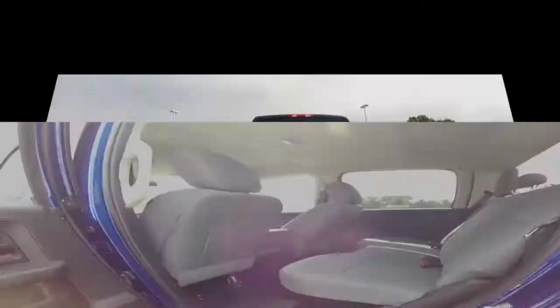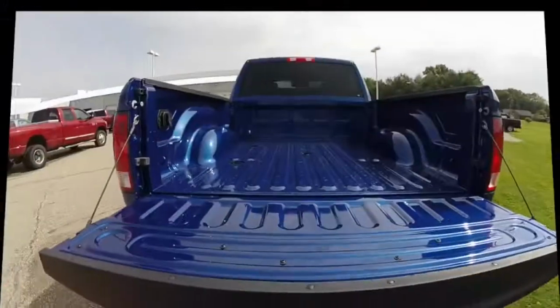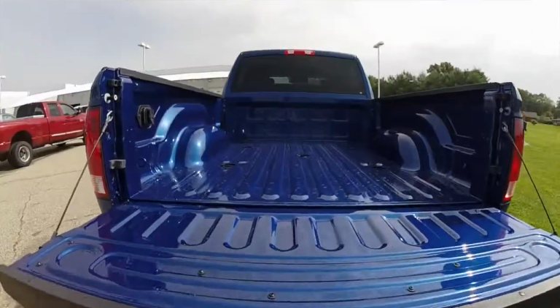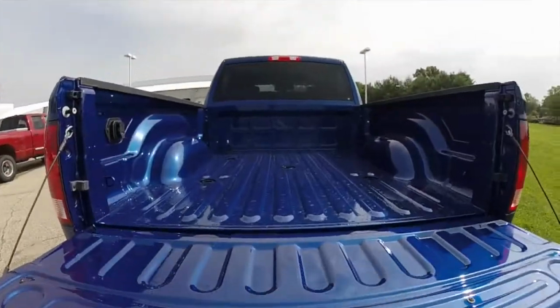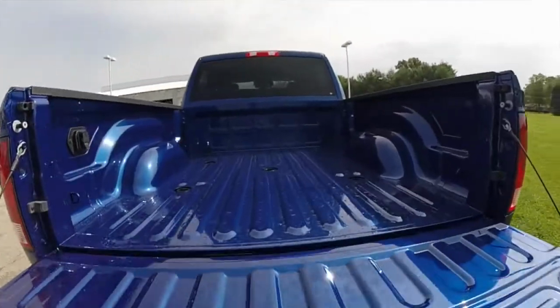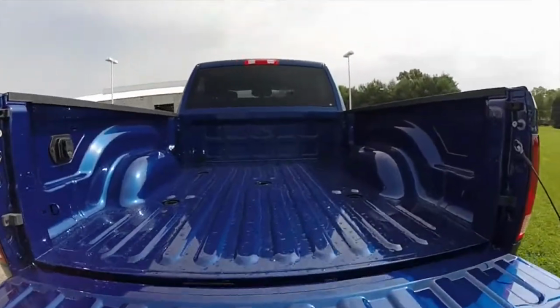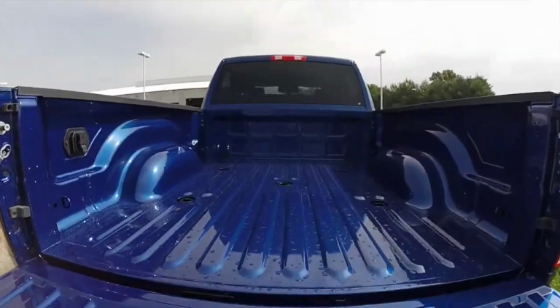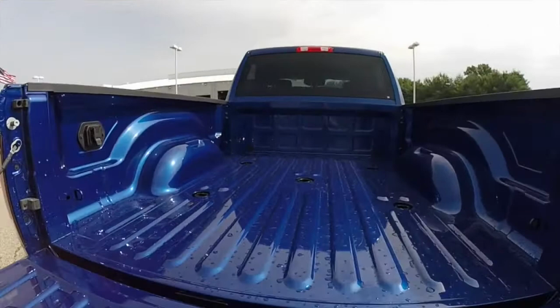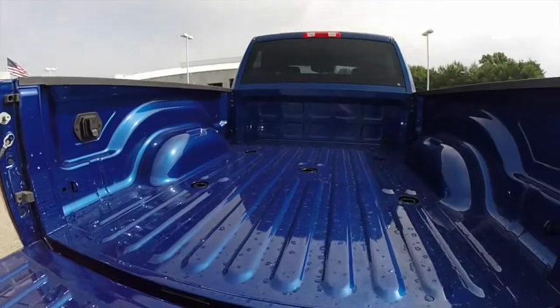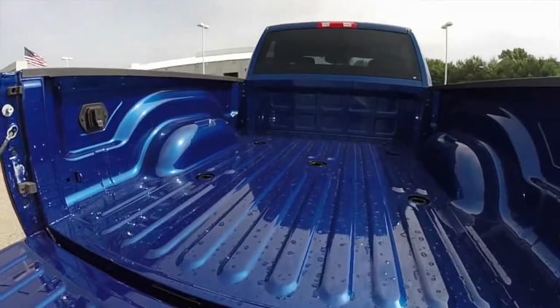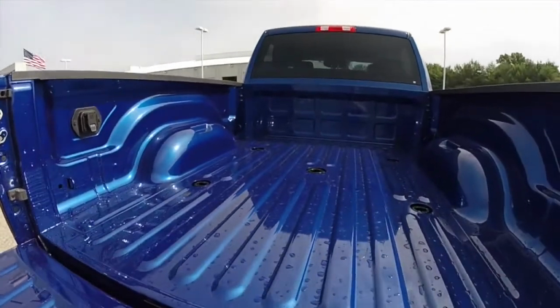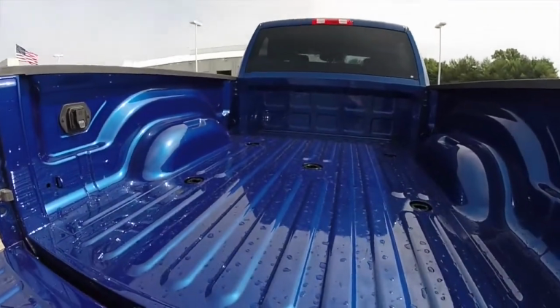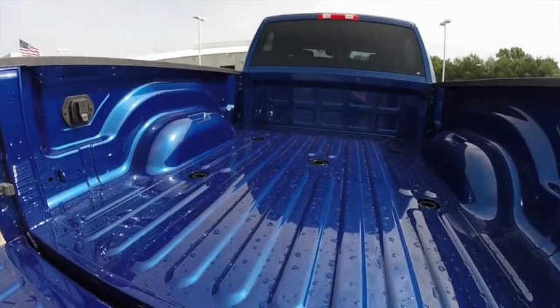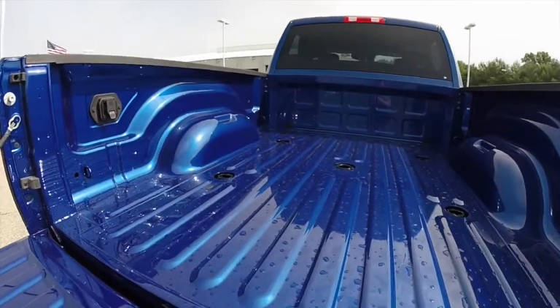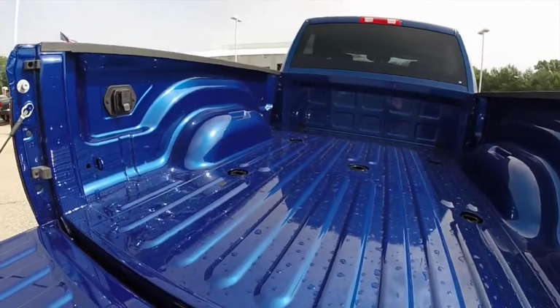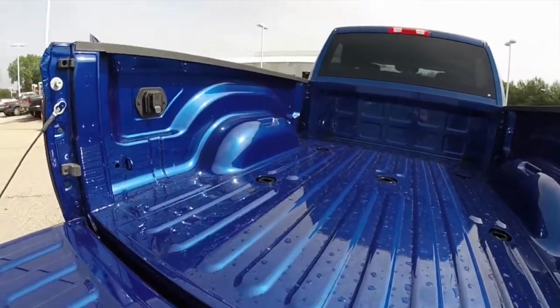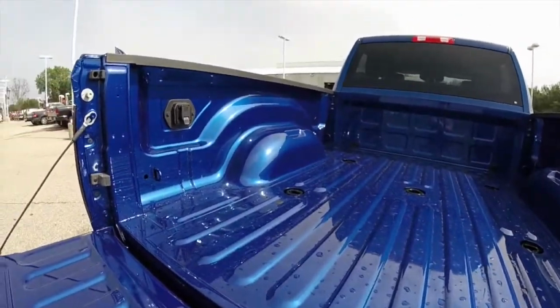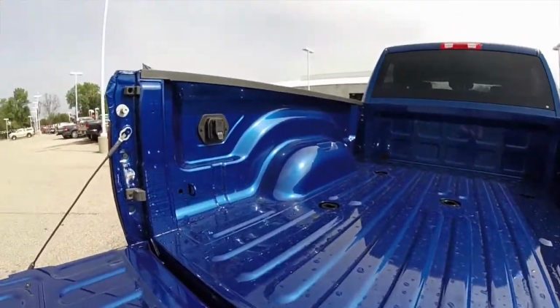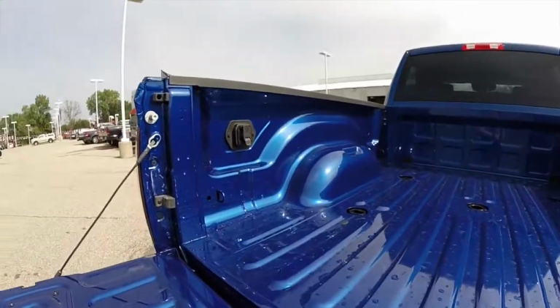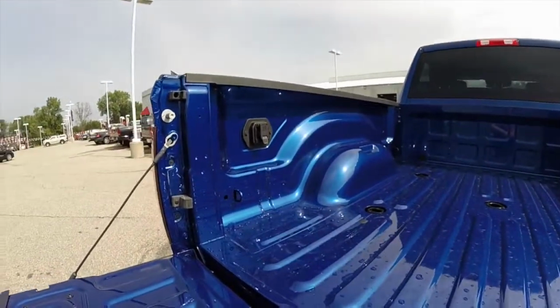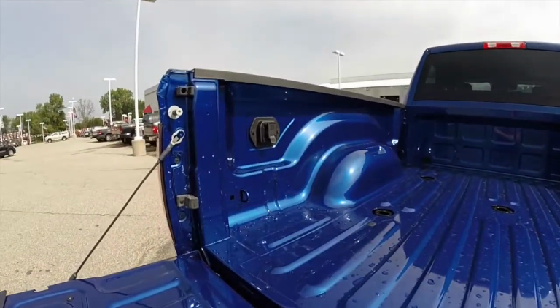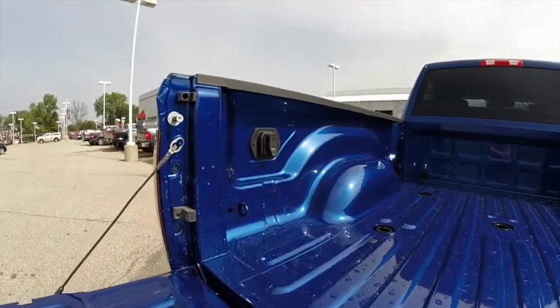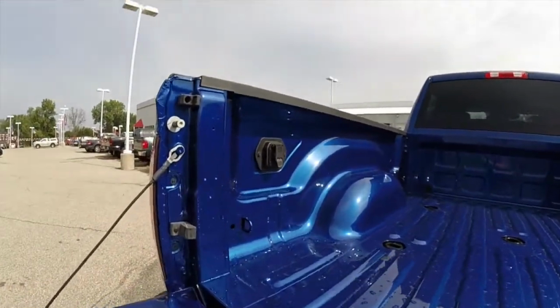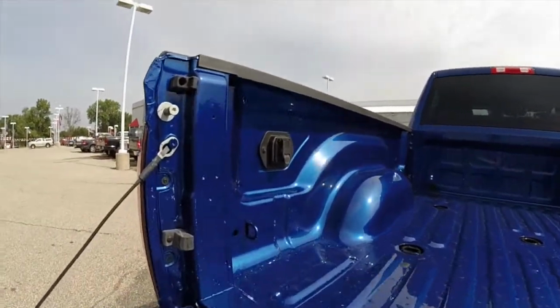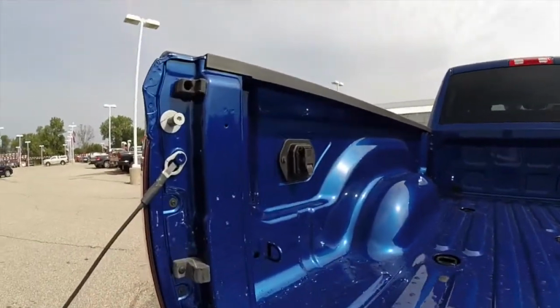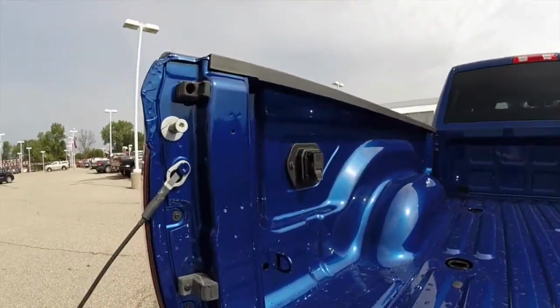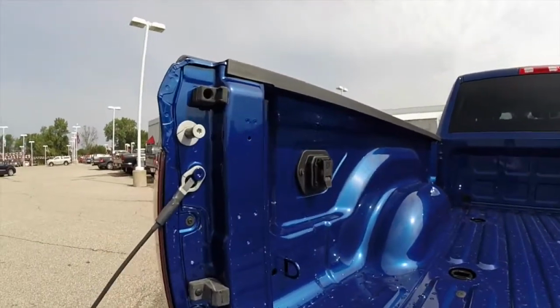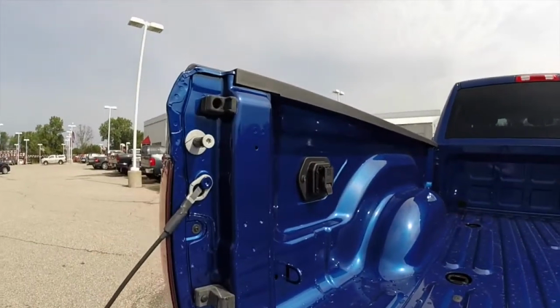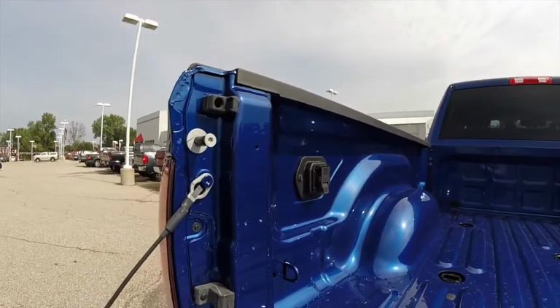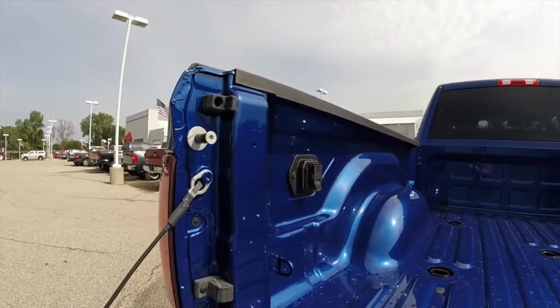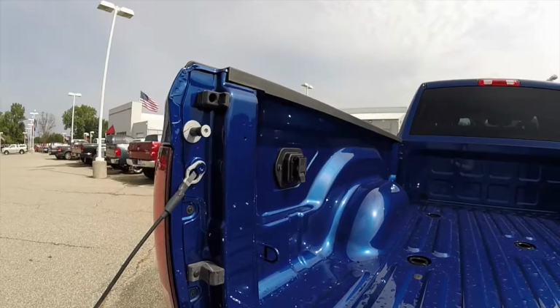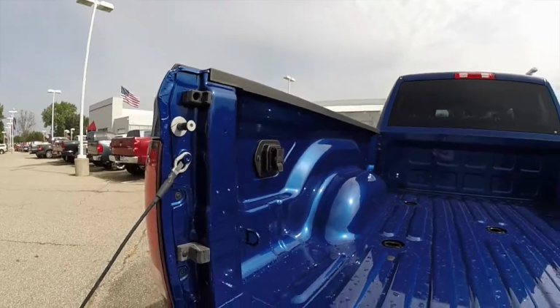Taking a look at the bed. This vehicle is fifth wheel ready. You've also got your control port there as well.